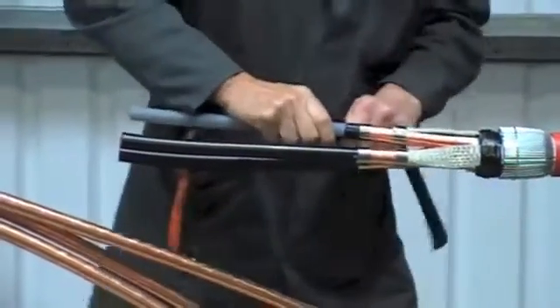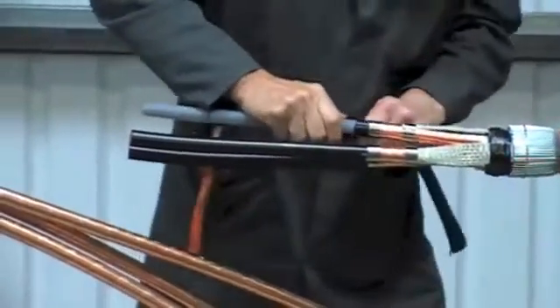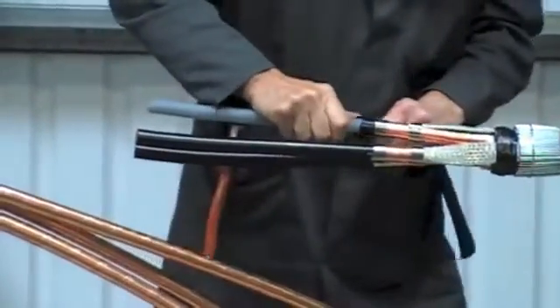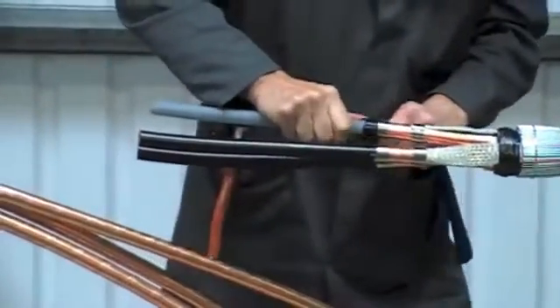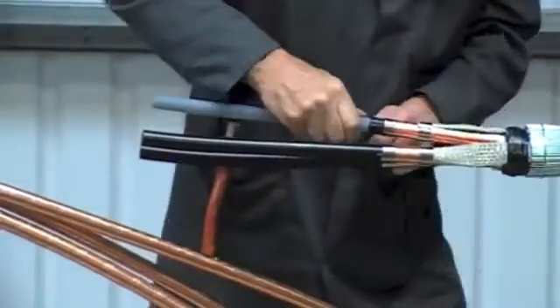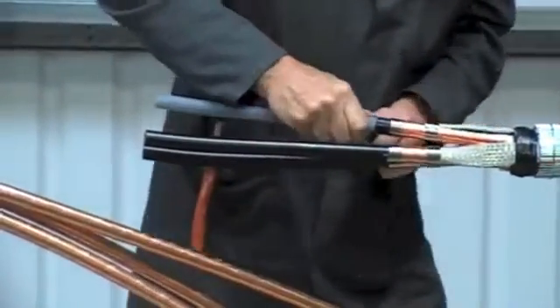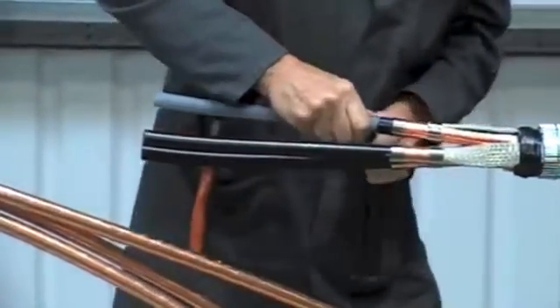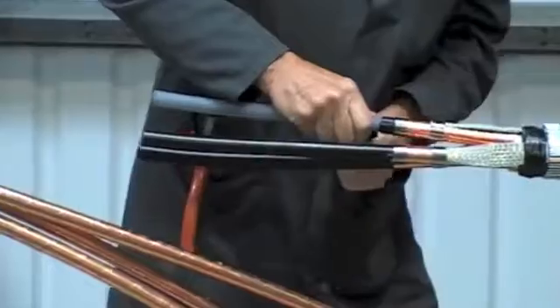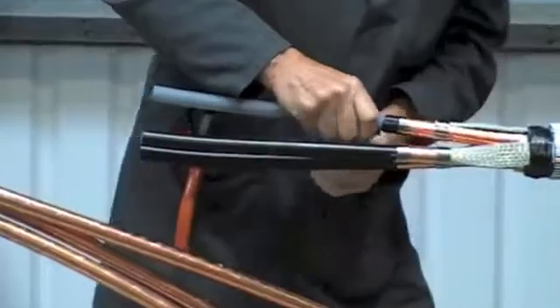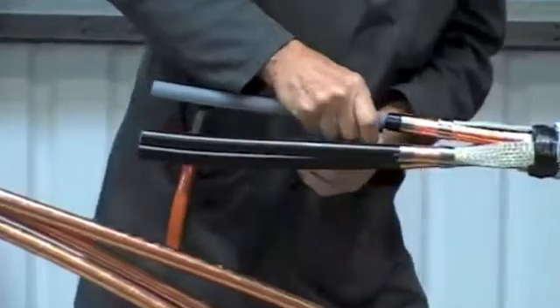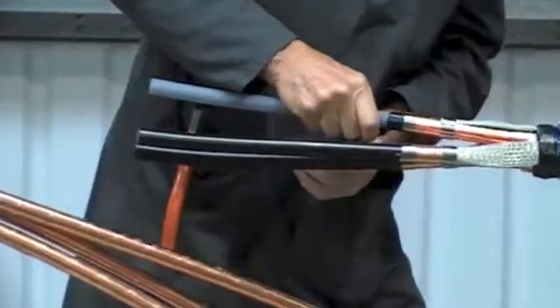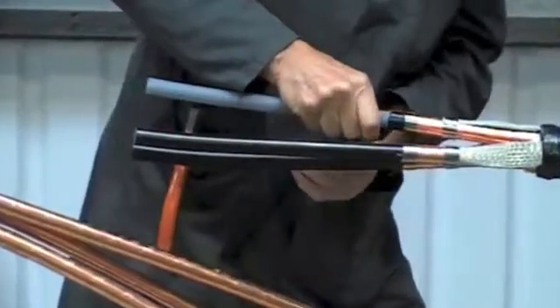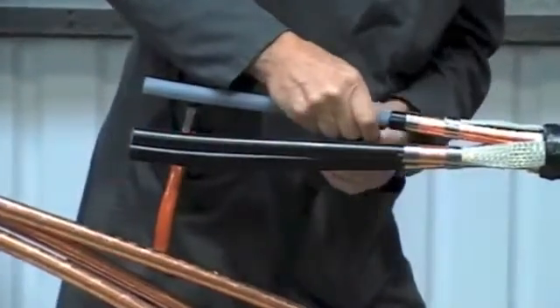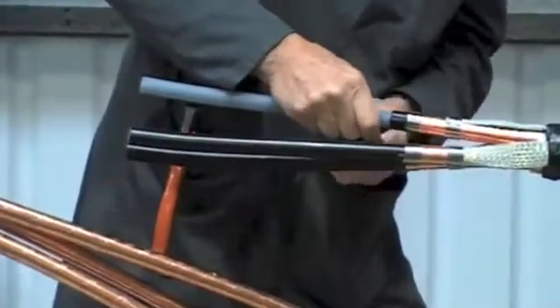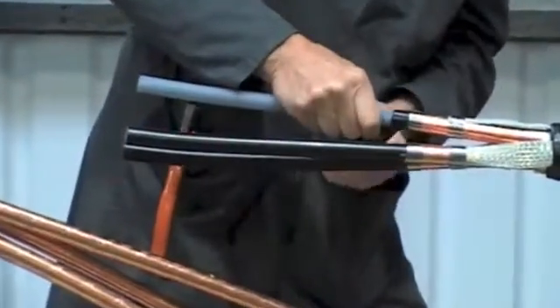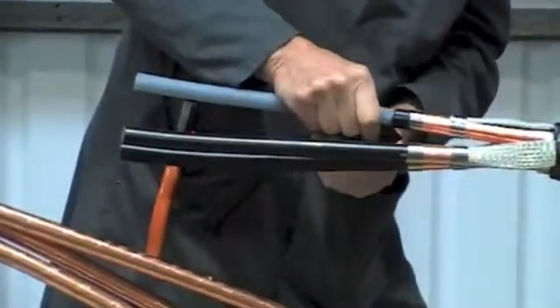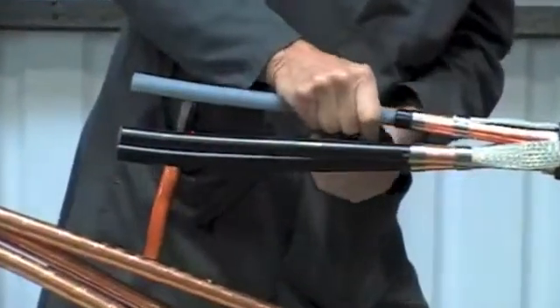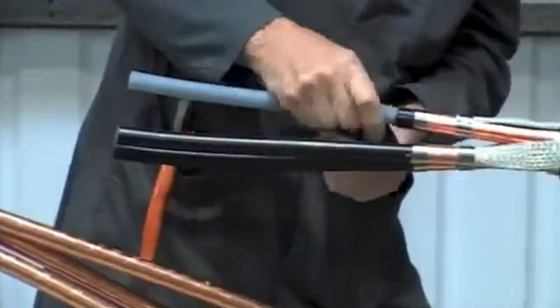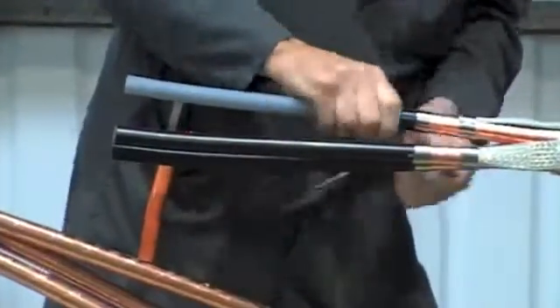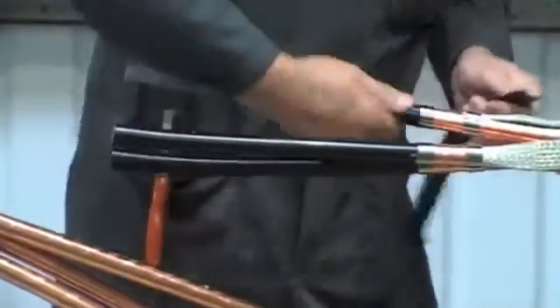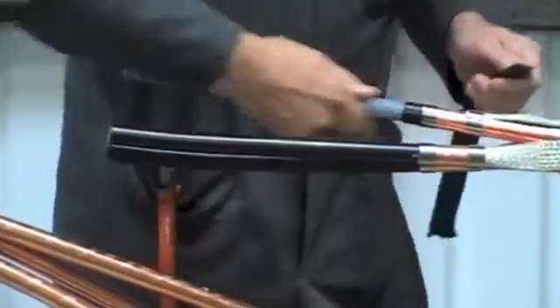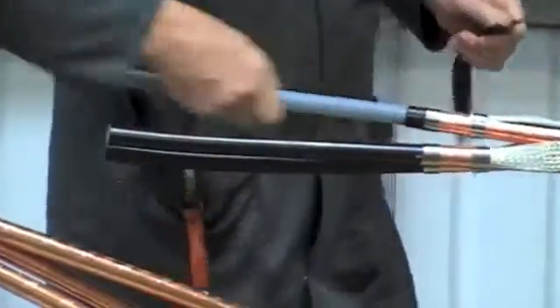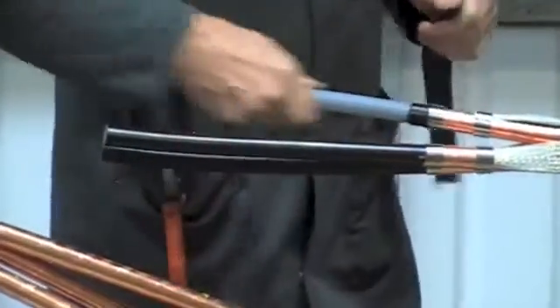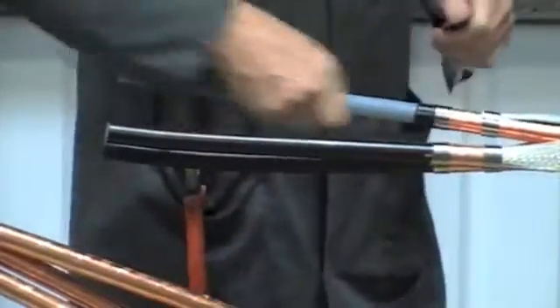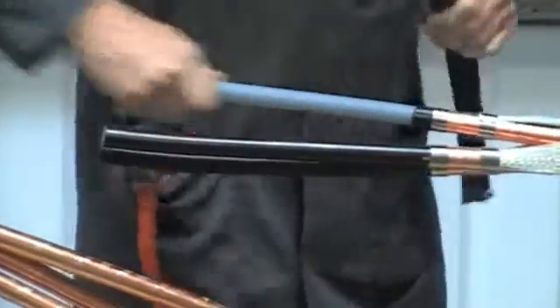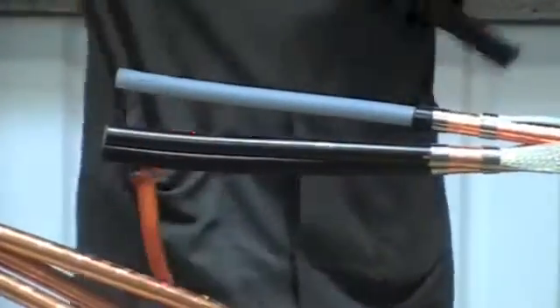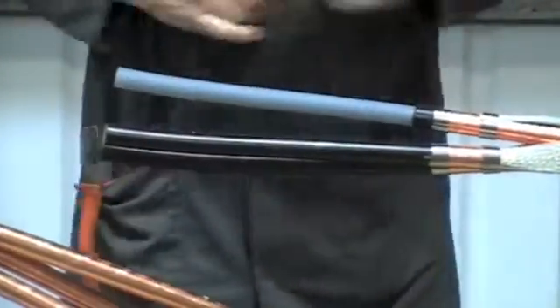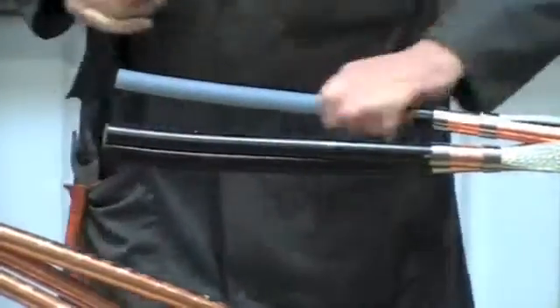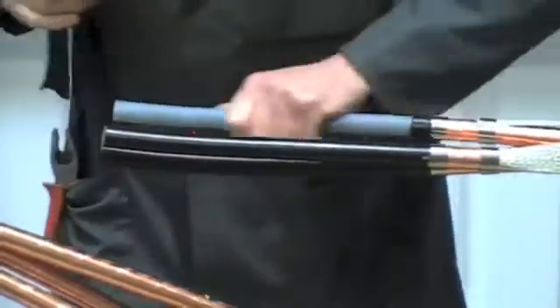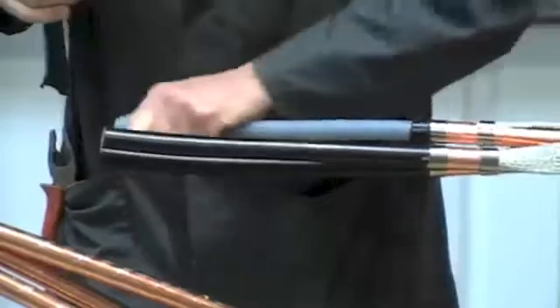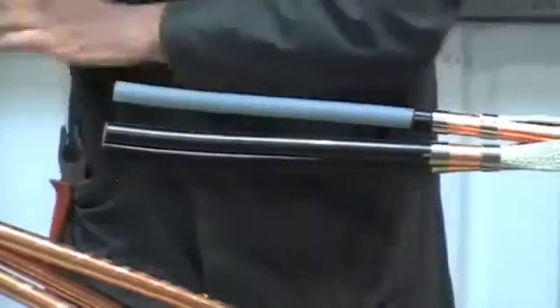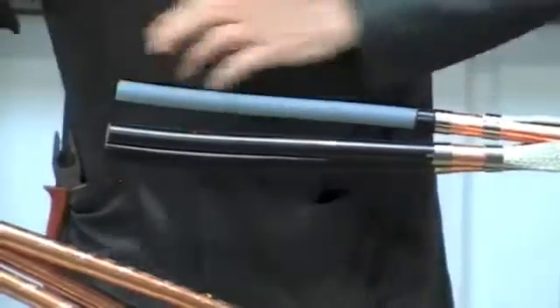If you've got a bonded semi-conductive layer, then there are specialist tools to do this. Again, don't use glass.